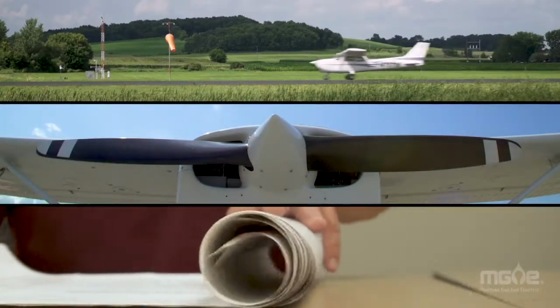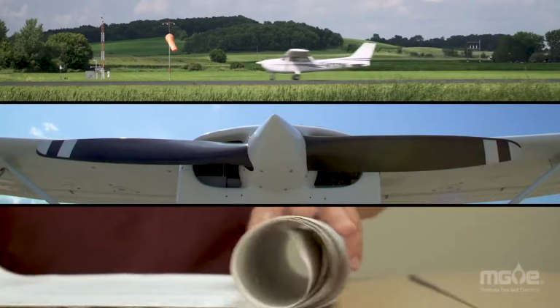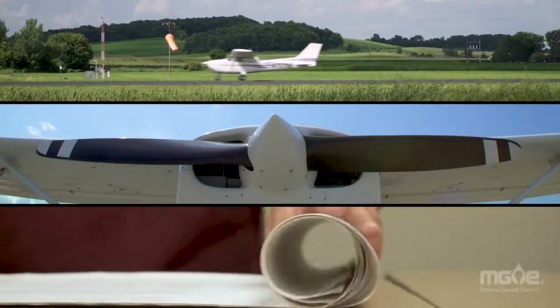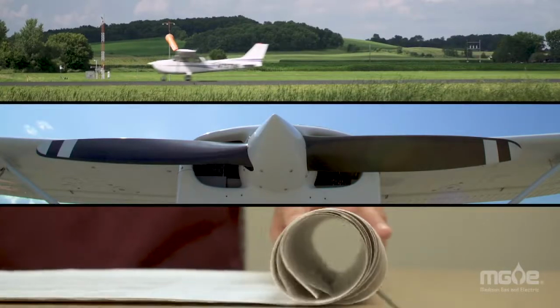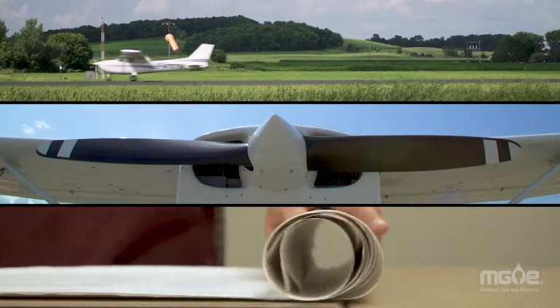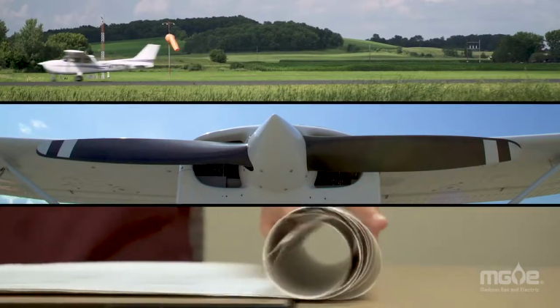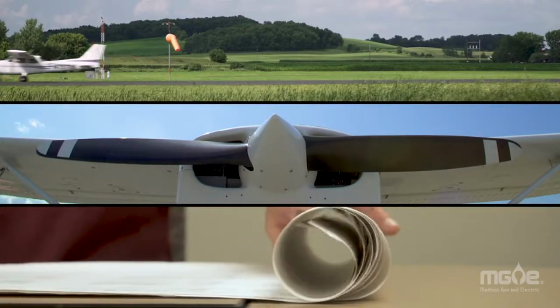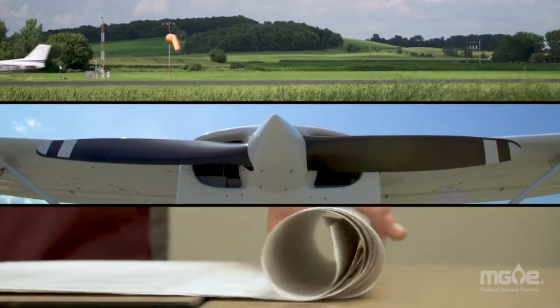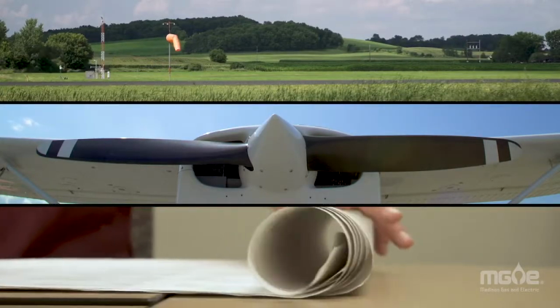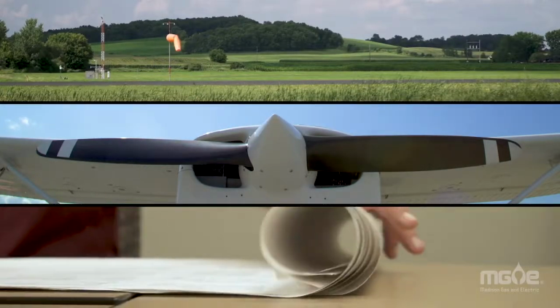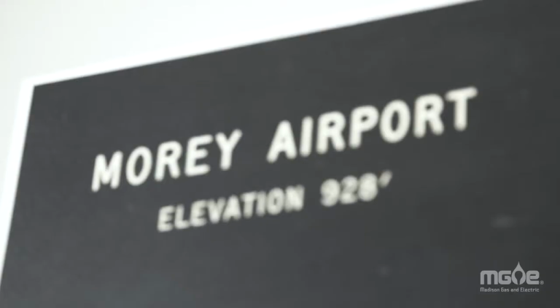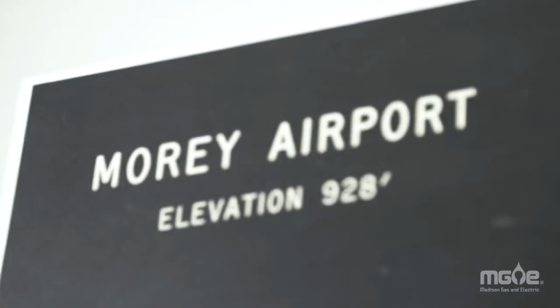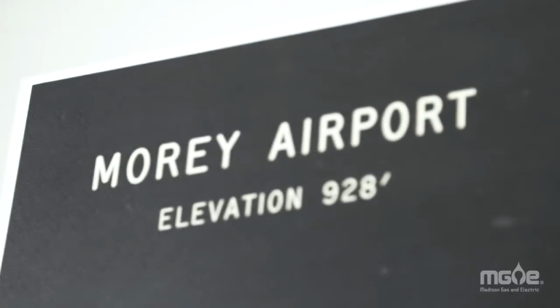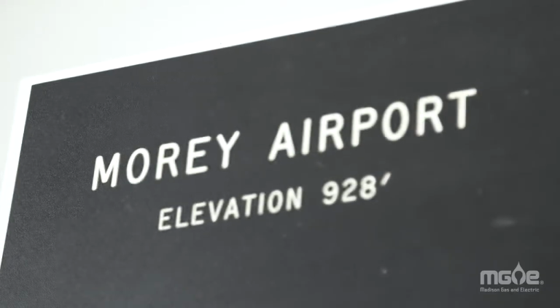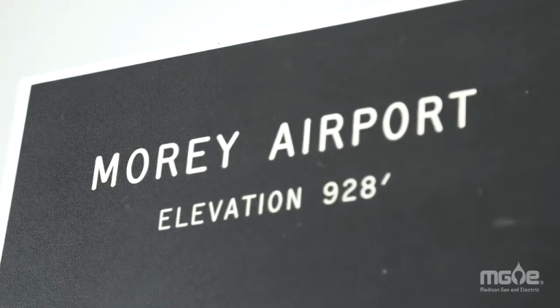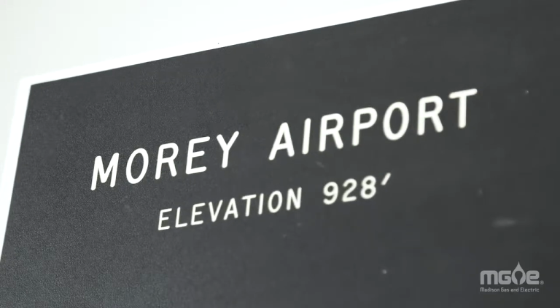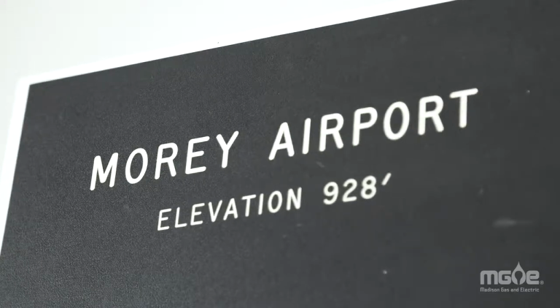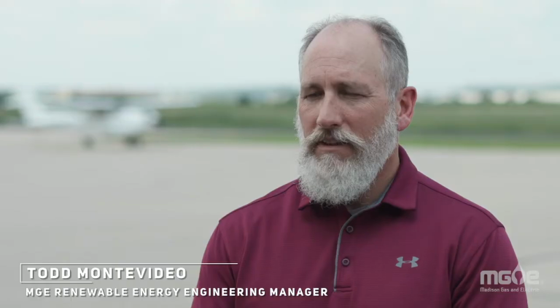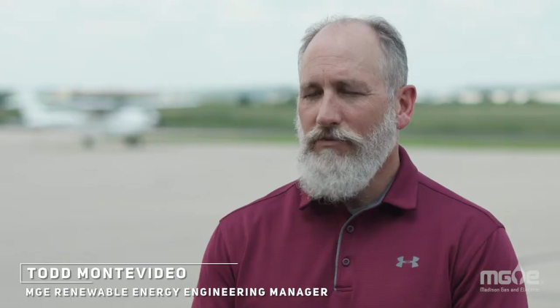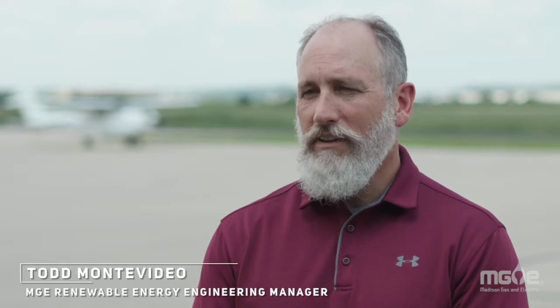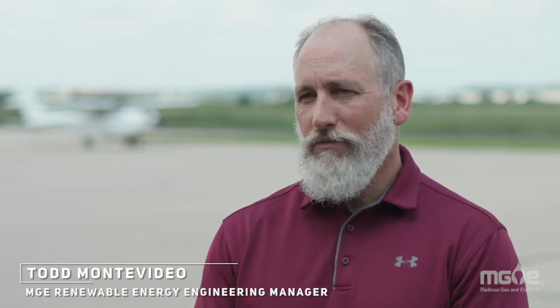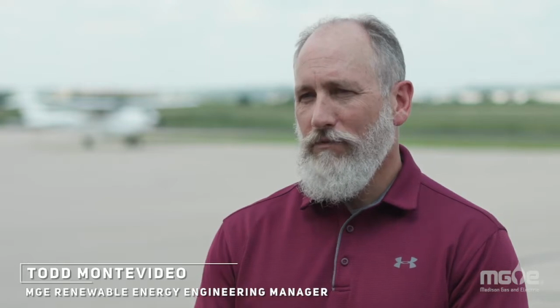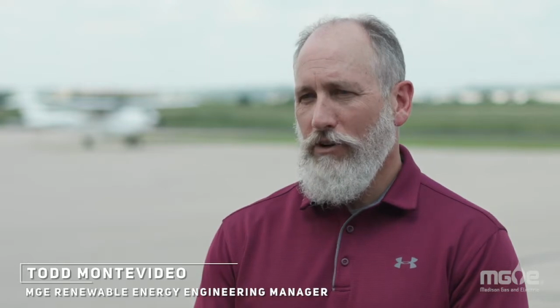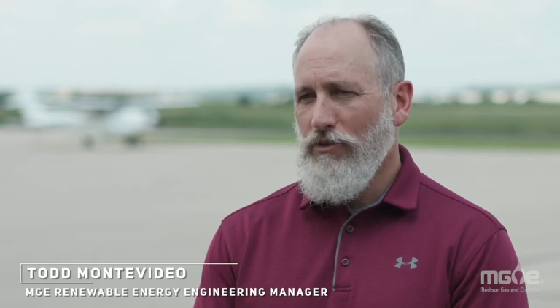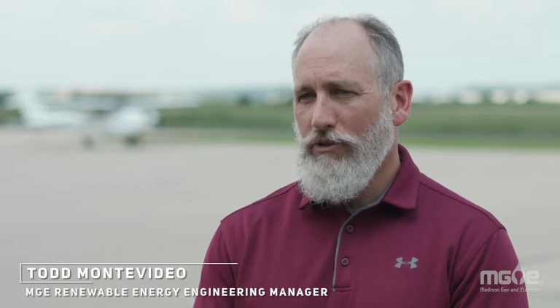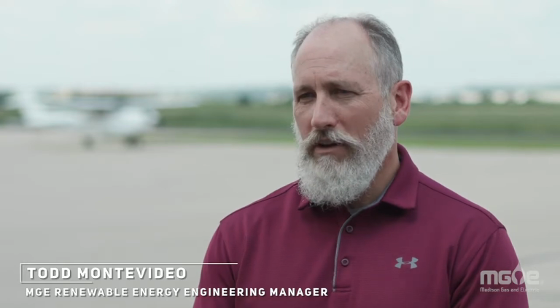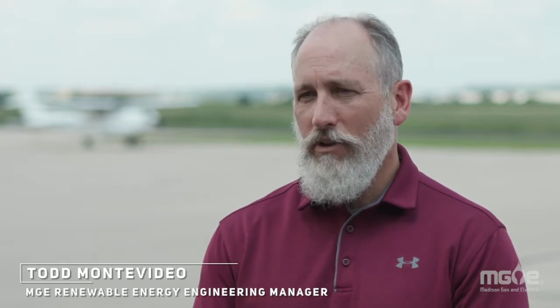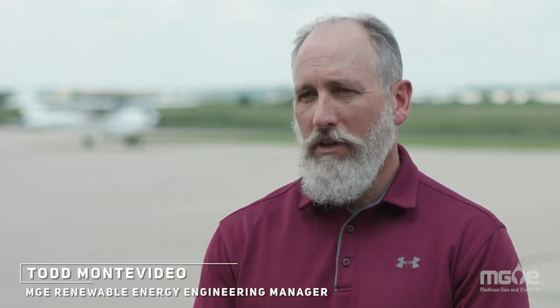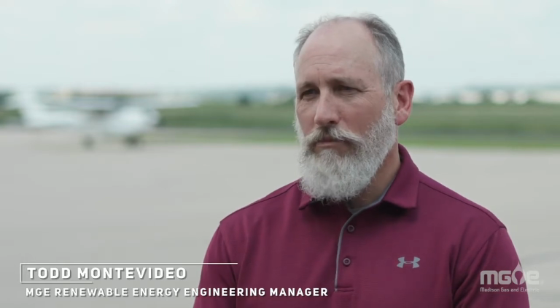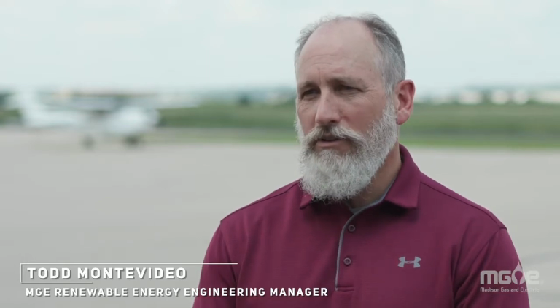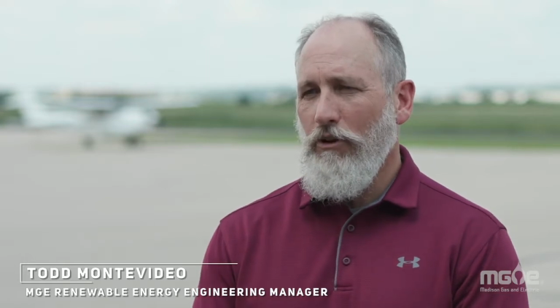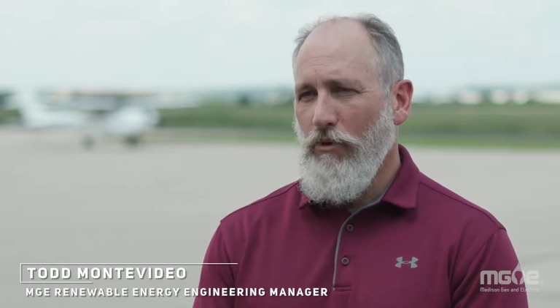Airplanes aren't the only things ready for takeoff here. The next phase of Shared Solar is being built at Billington Airport.